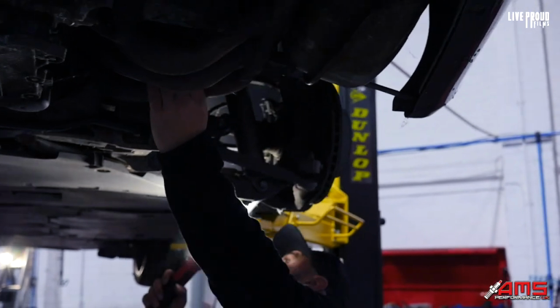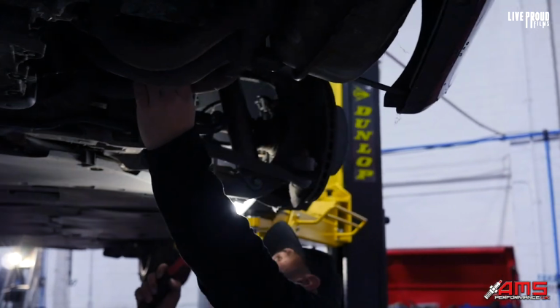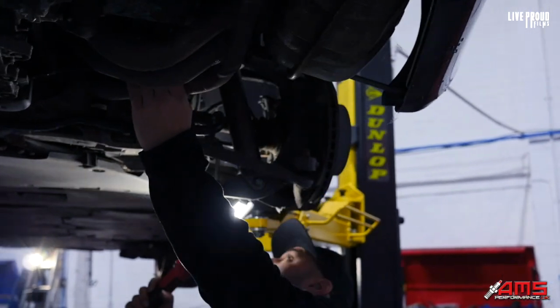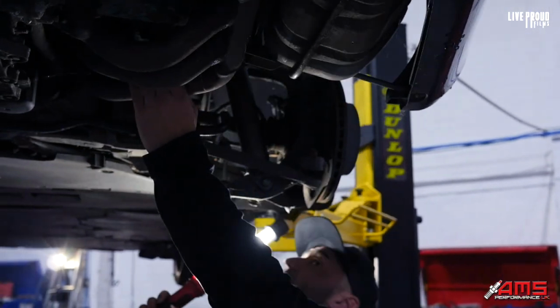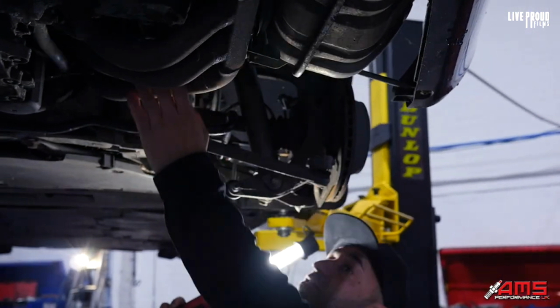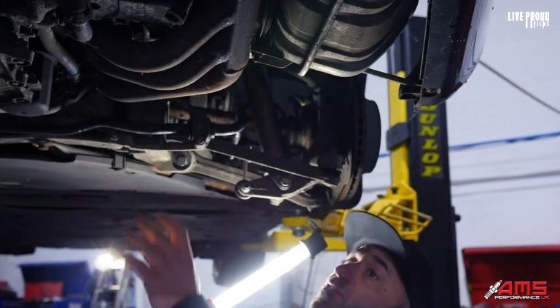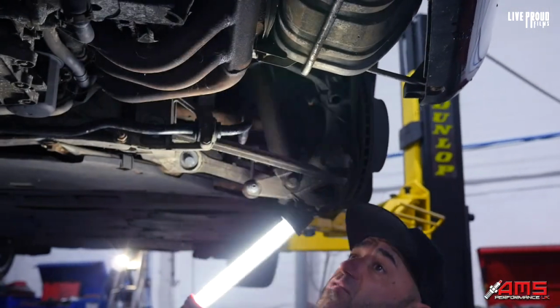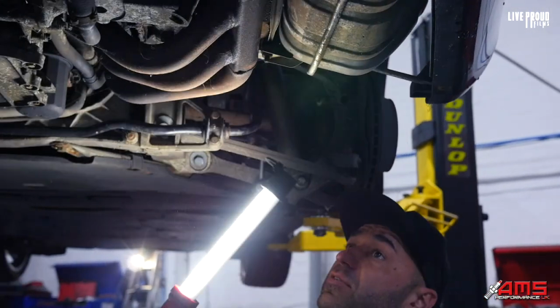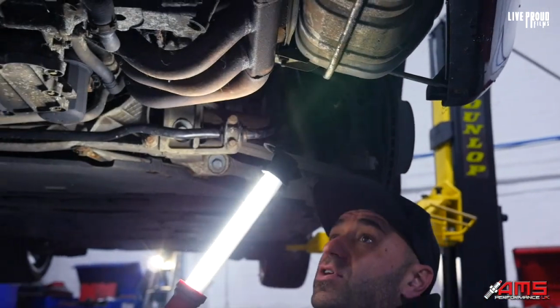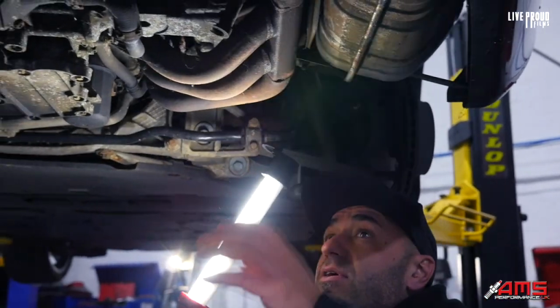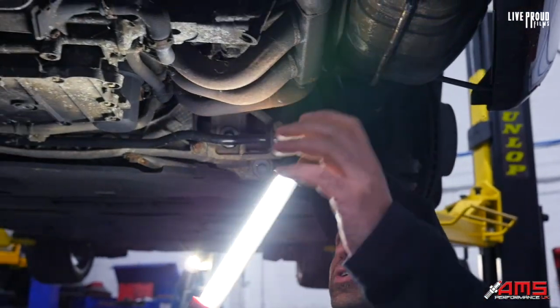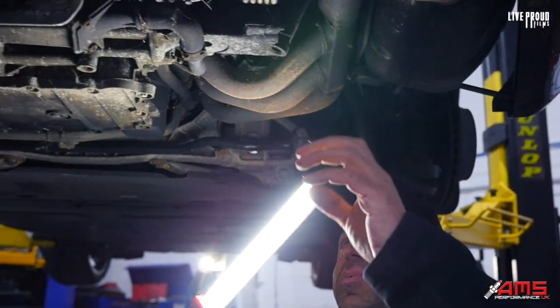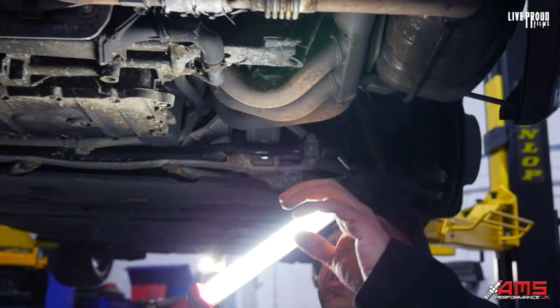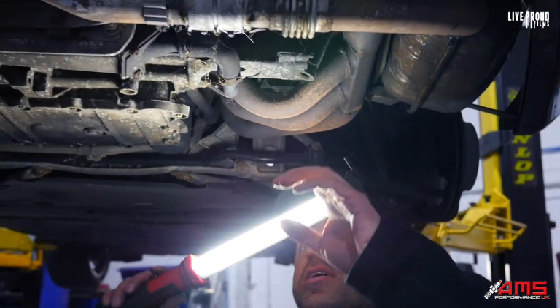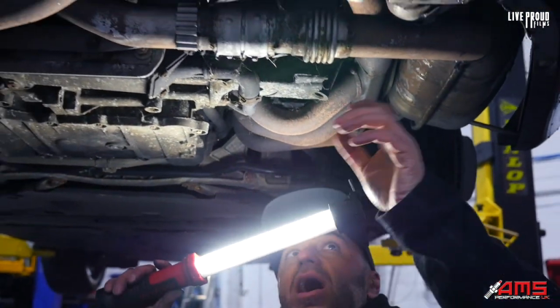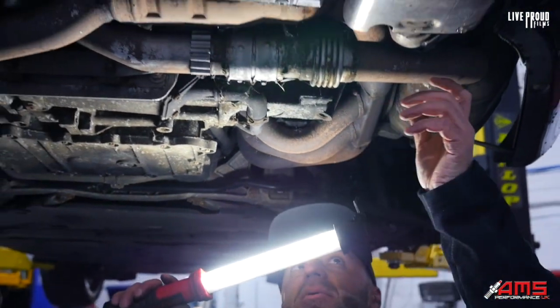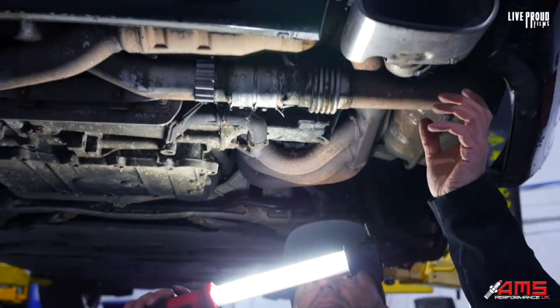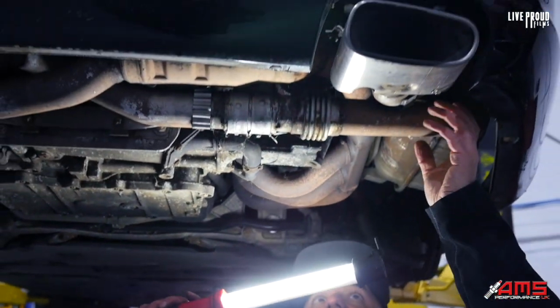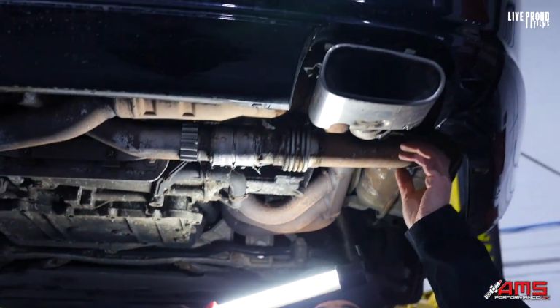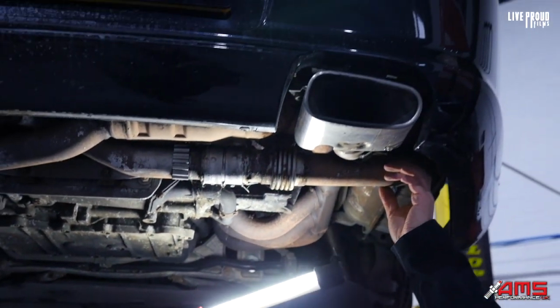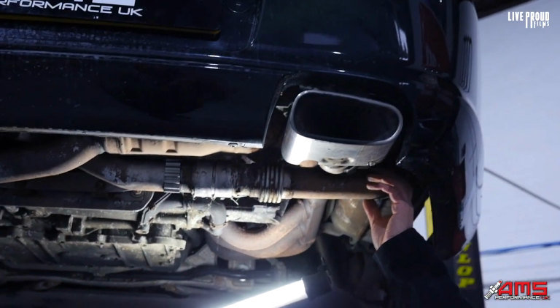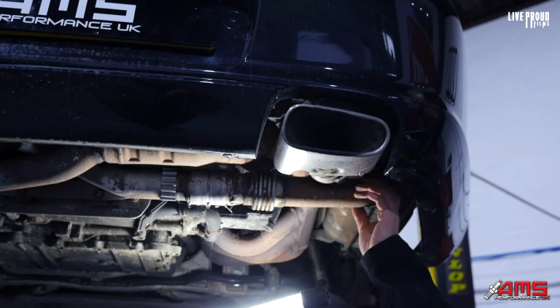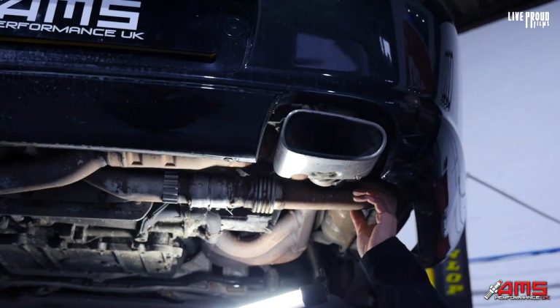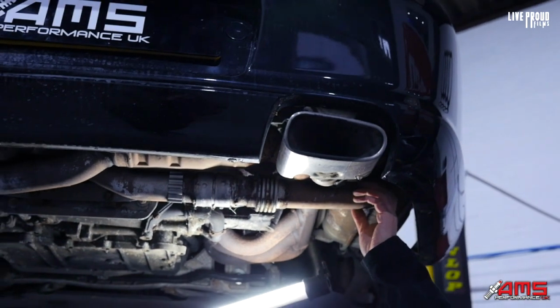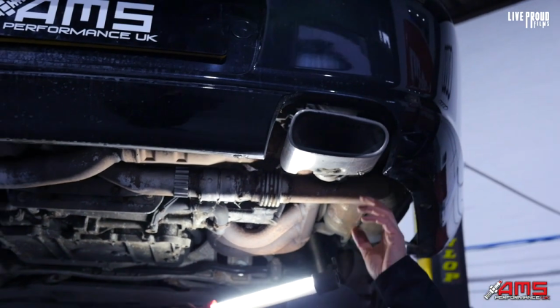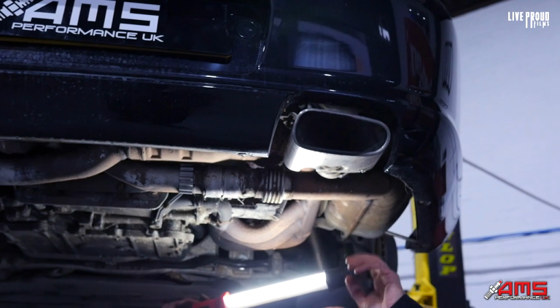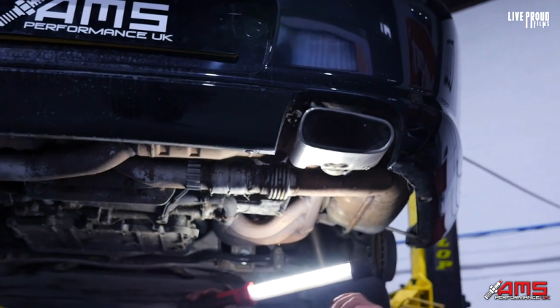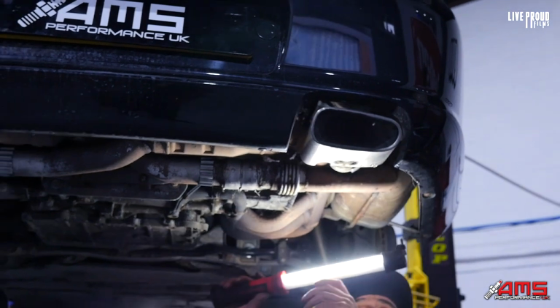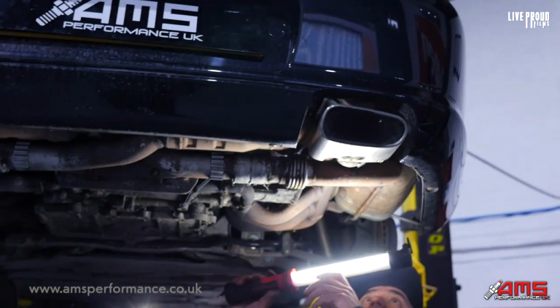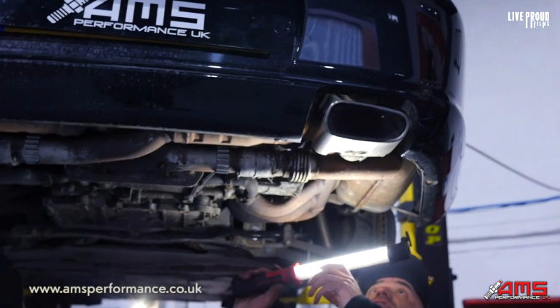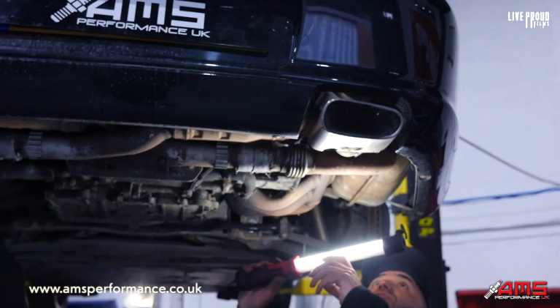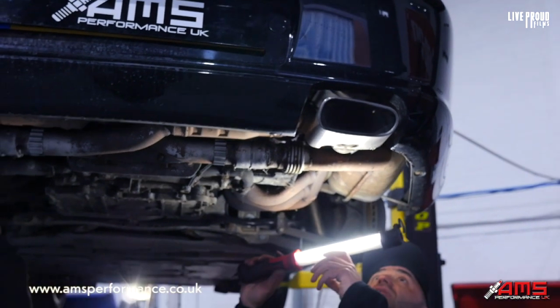I mean, you've got some surface corrosion, but bloody hell, they've really built these cars well.